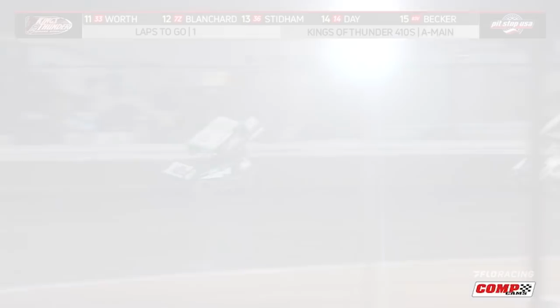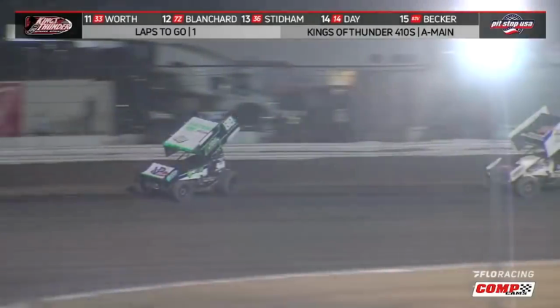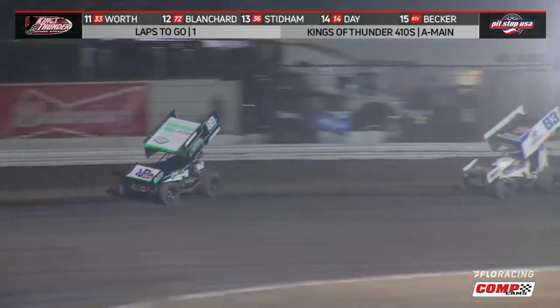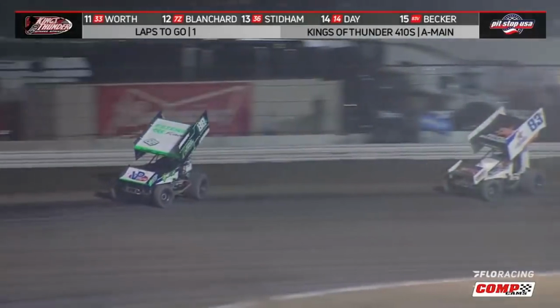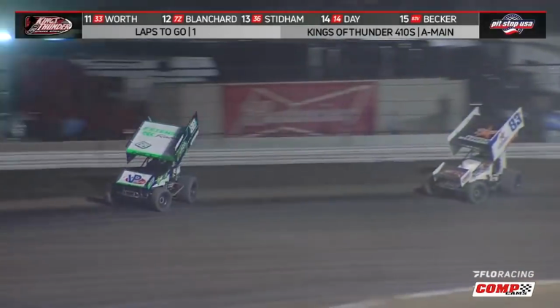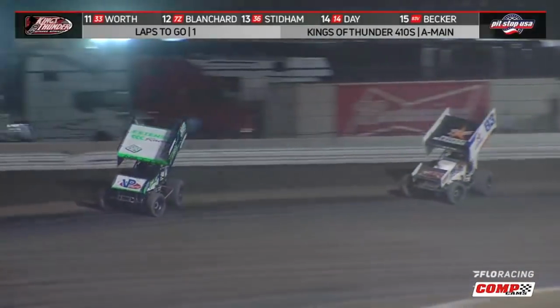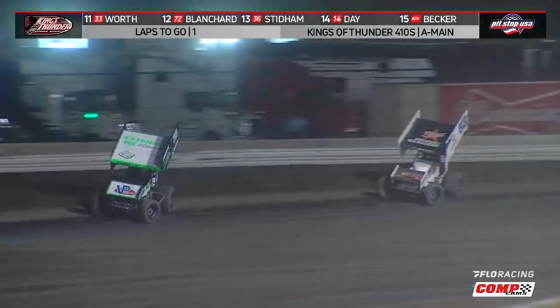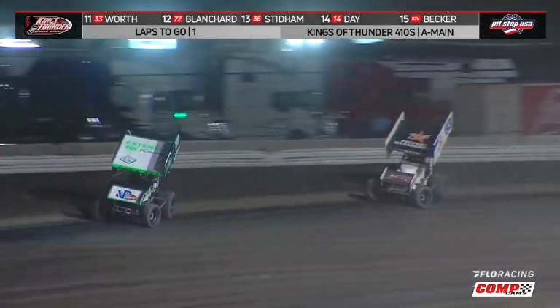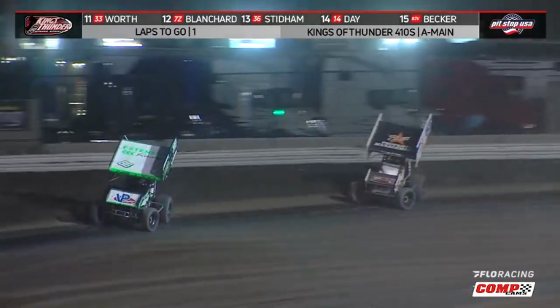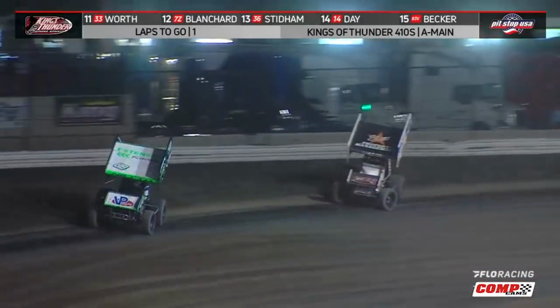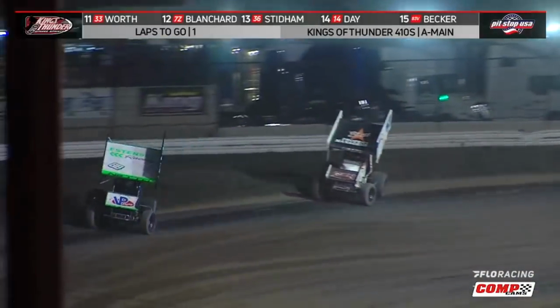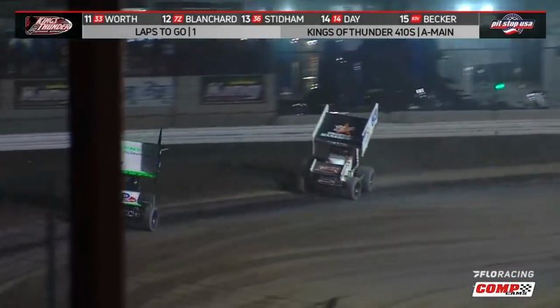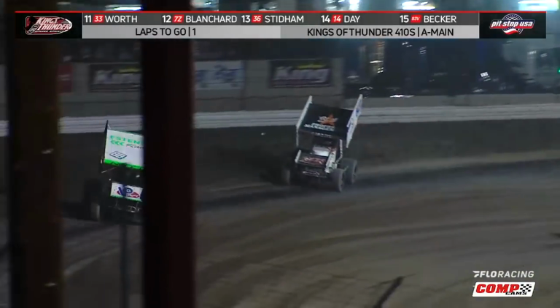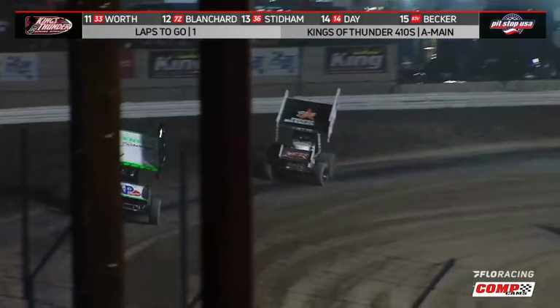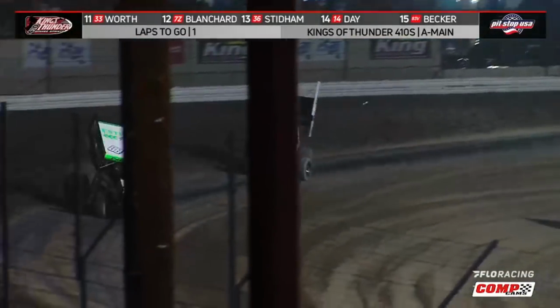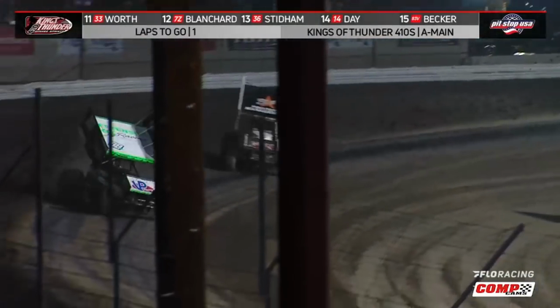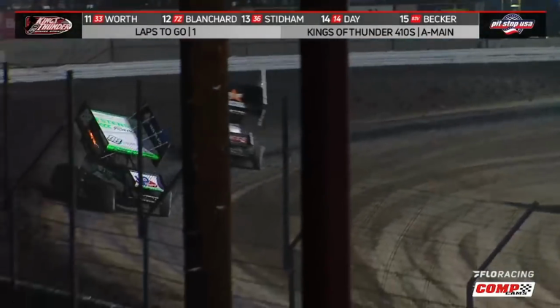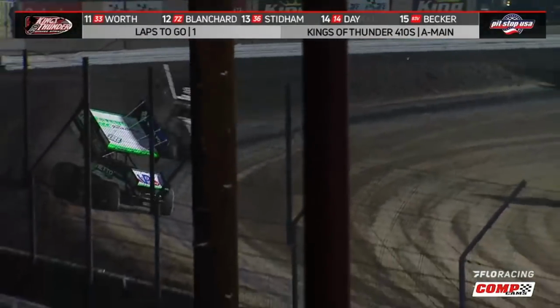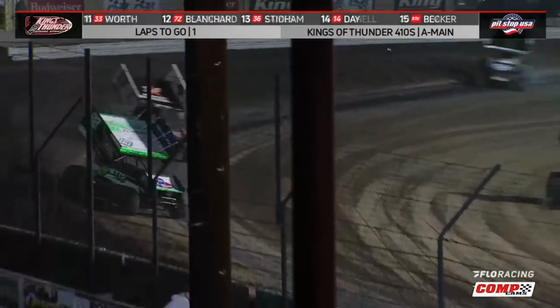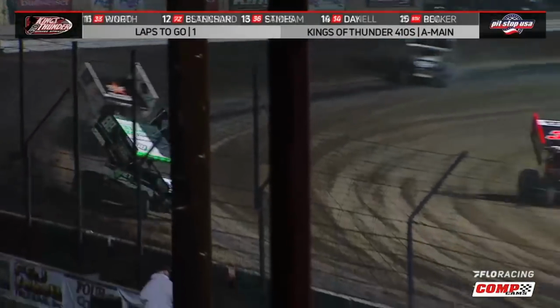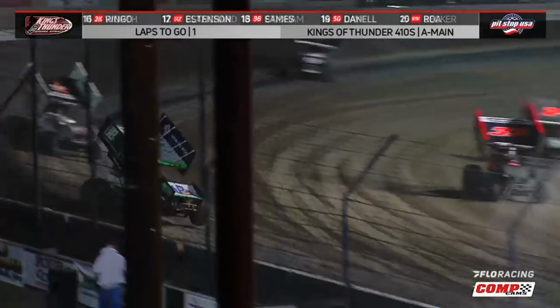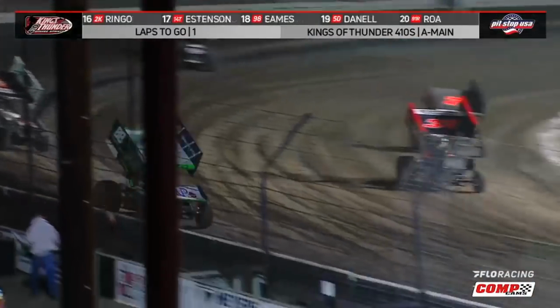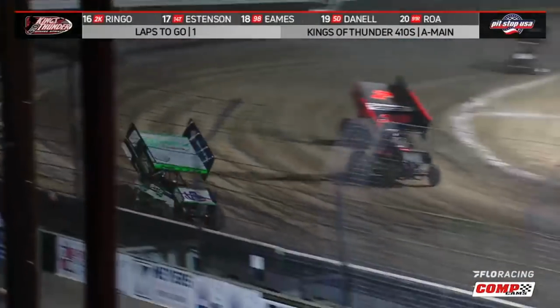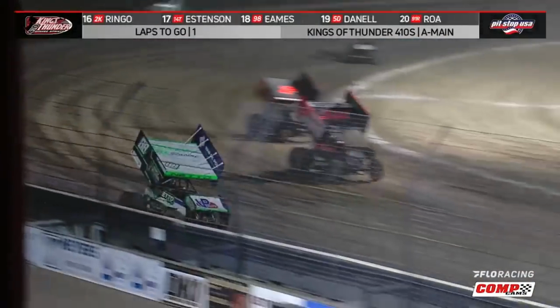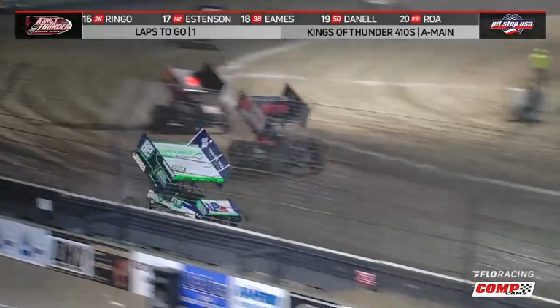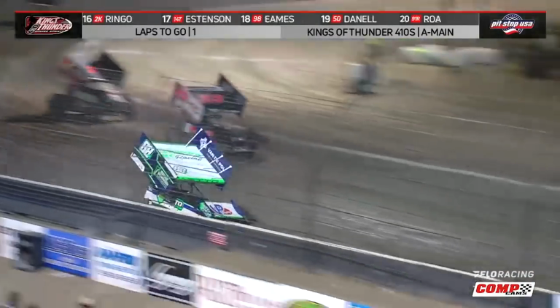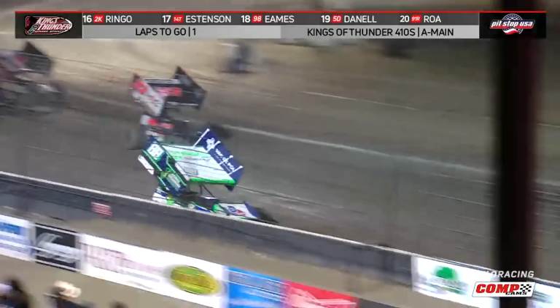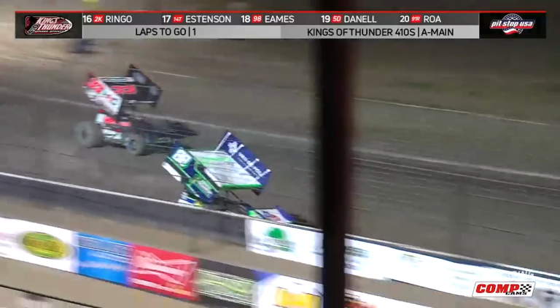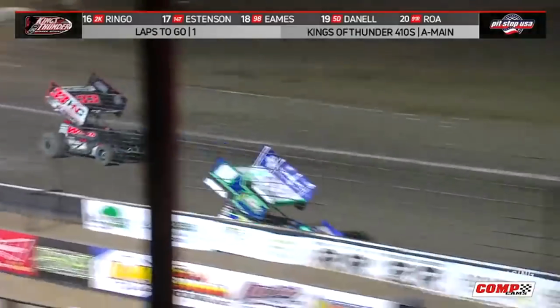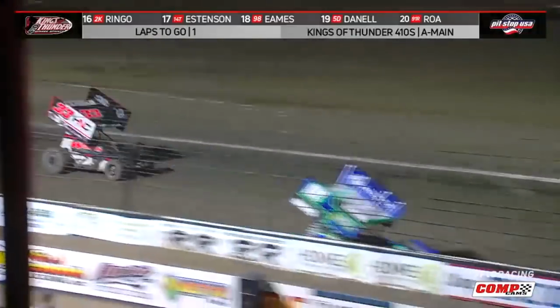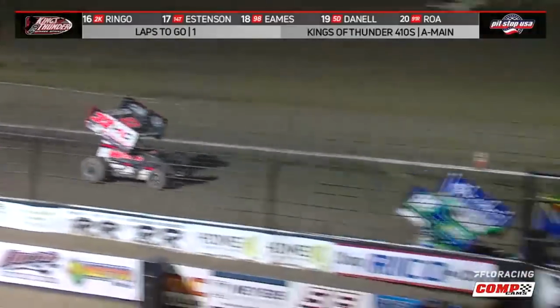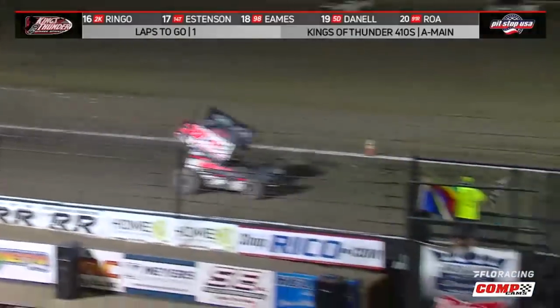Meanwhile, Hanford, California's DJ Netto would dominate the Kings of Thunder 410 sprint car feature.